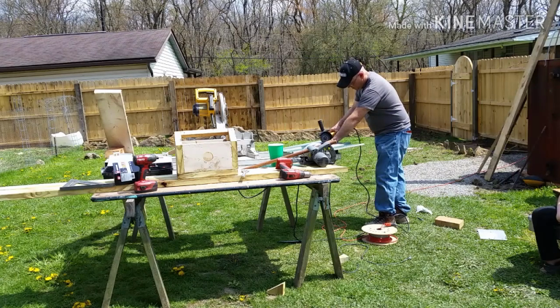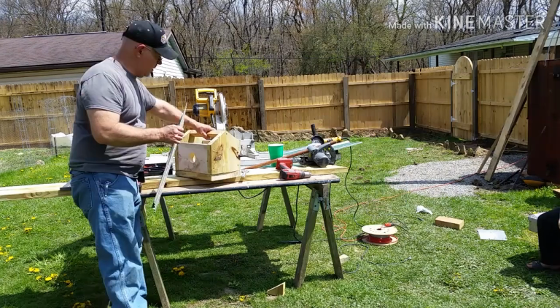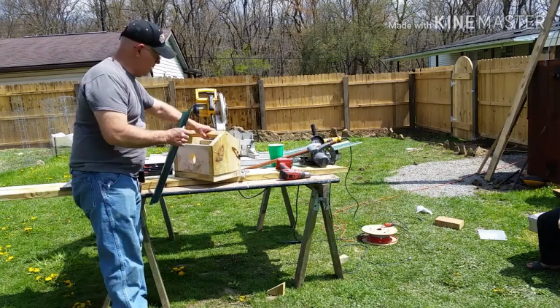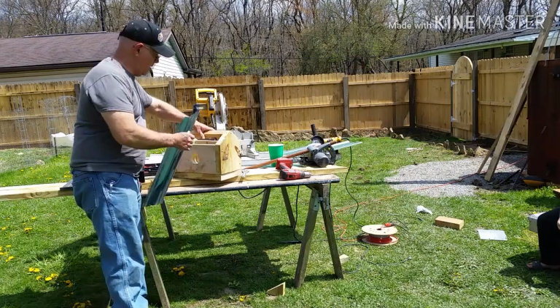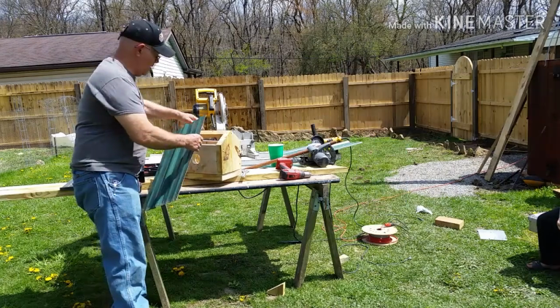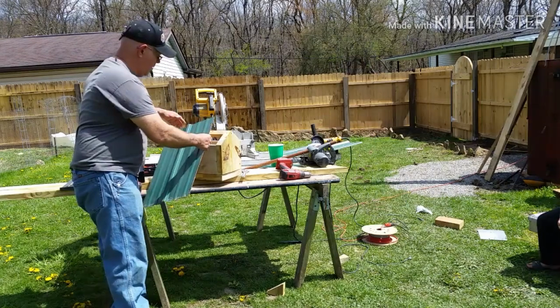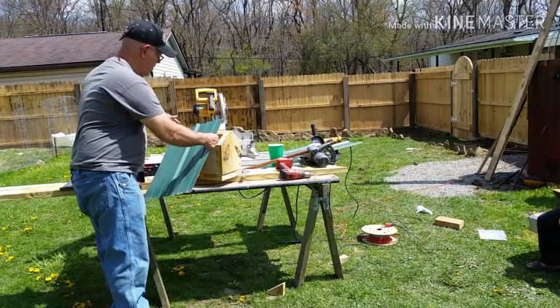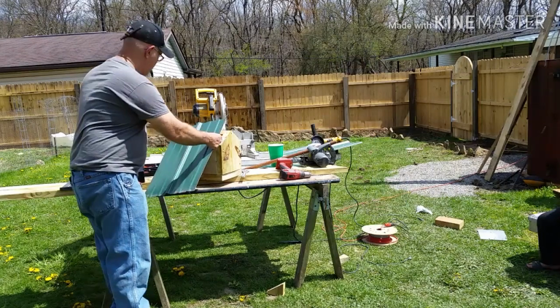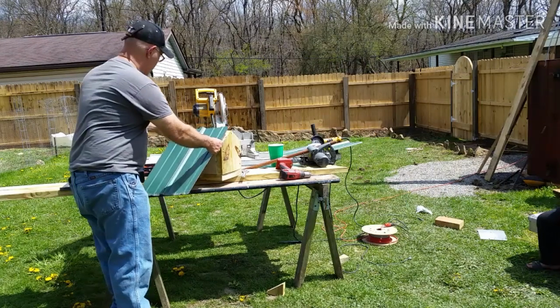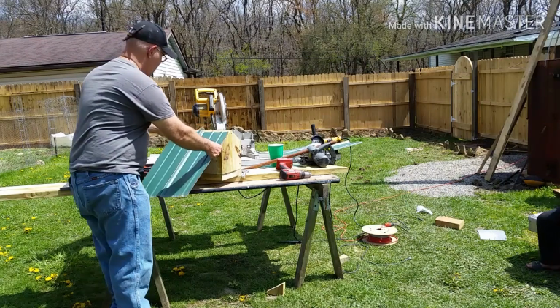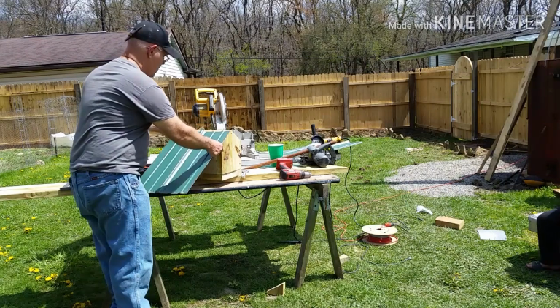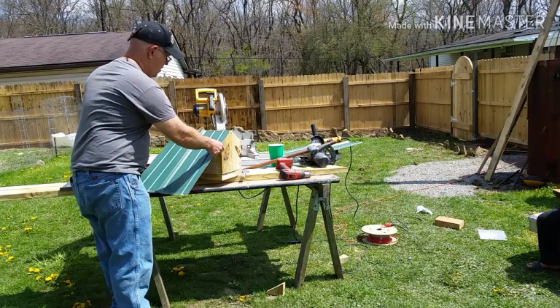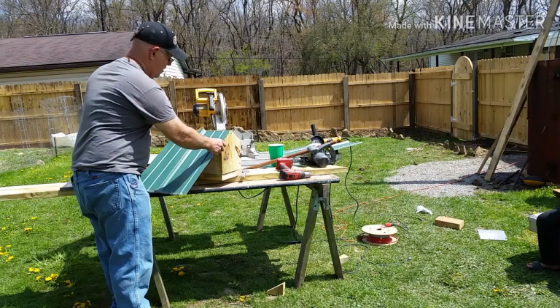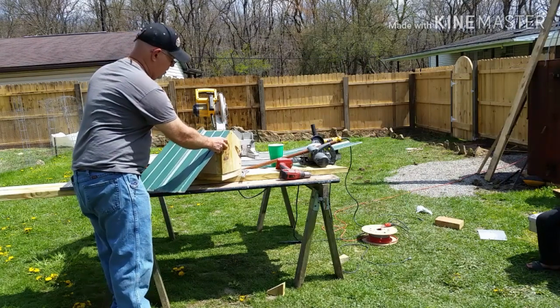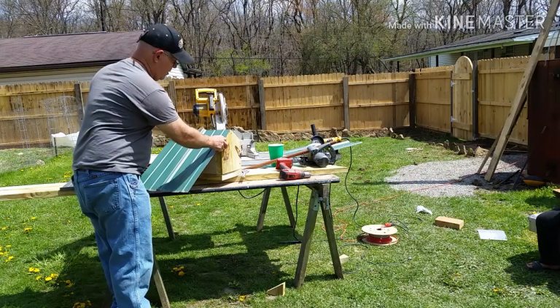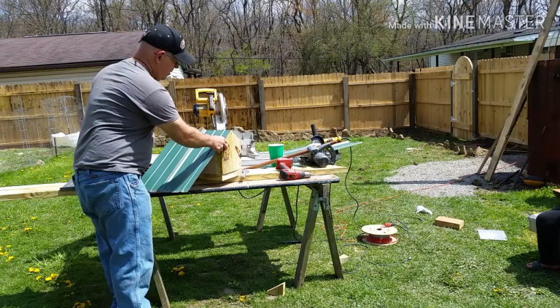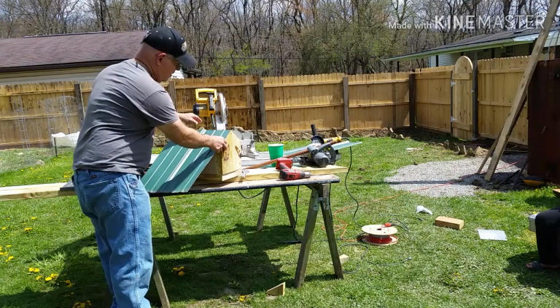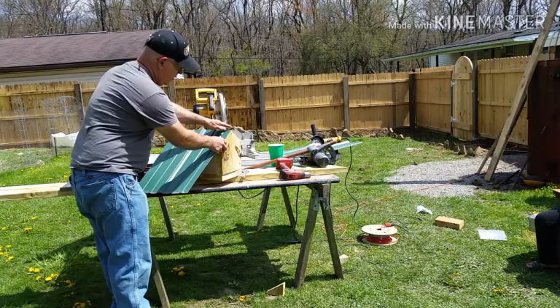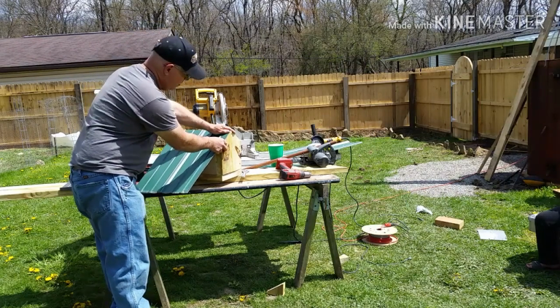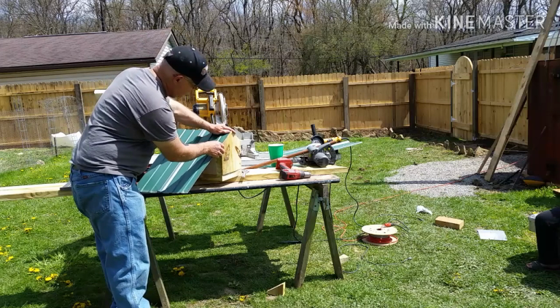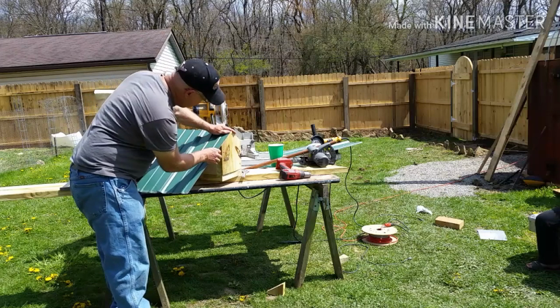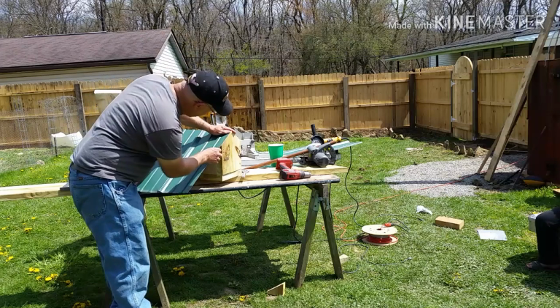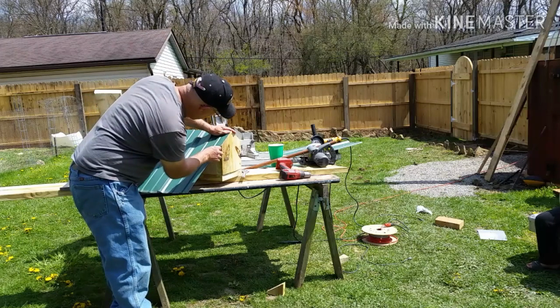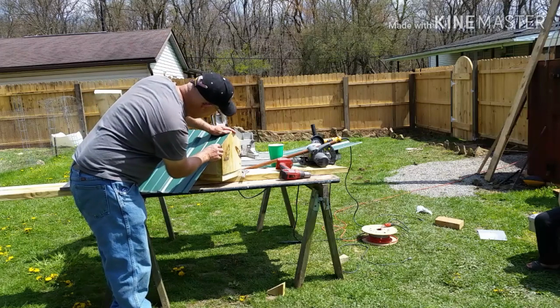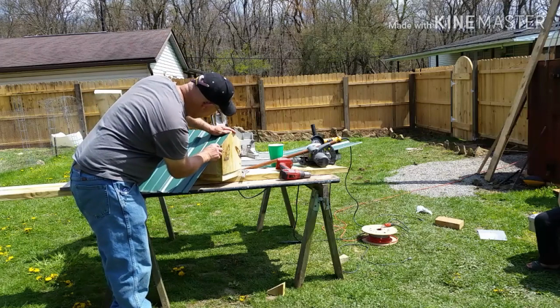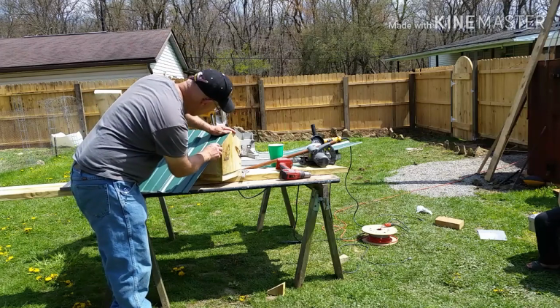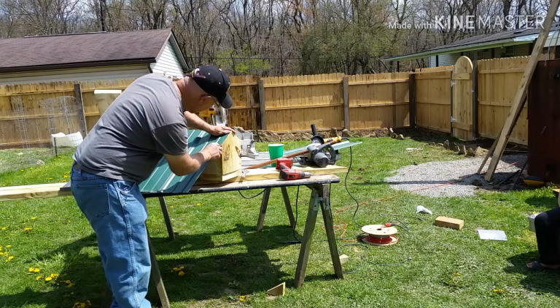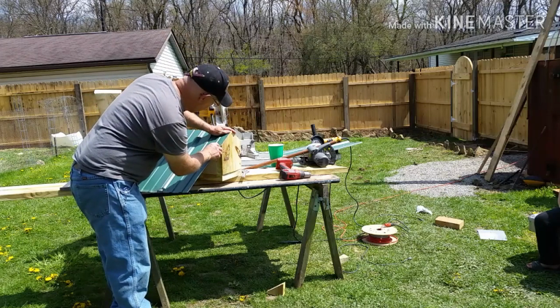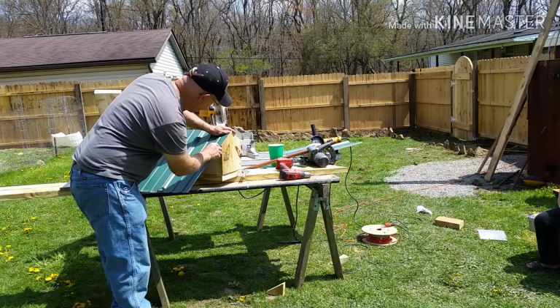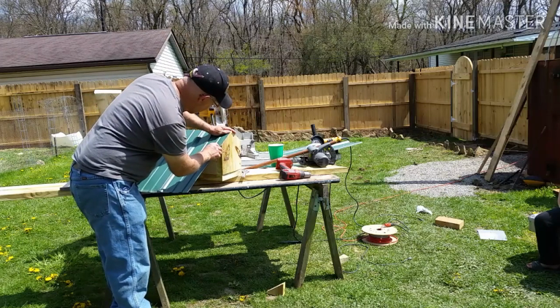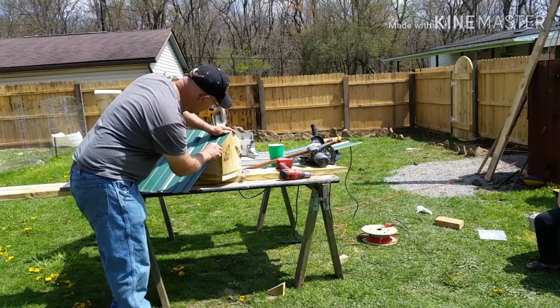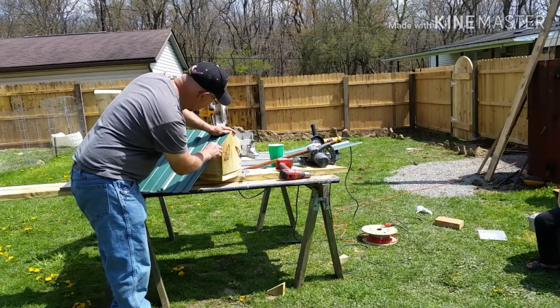We'll get the roofing laid out on the roof line and mark it to see what looks best, then measure it and cut both sides.